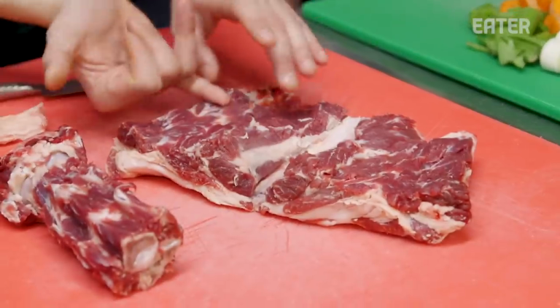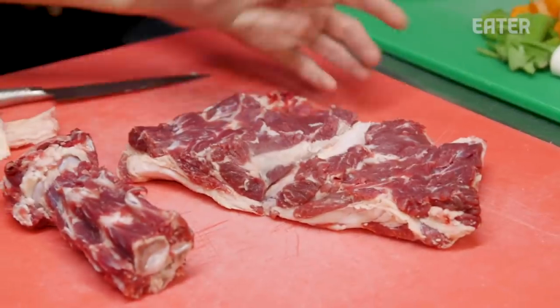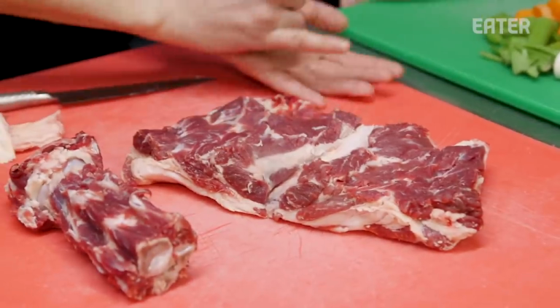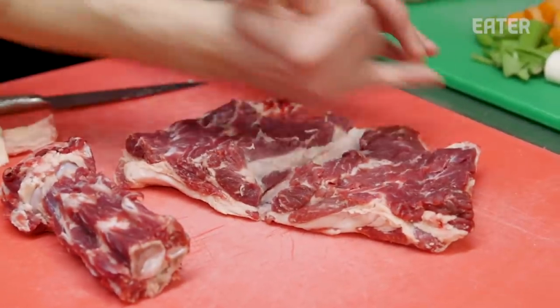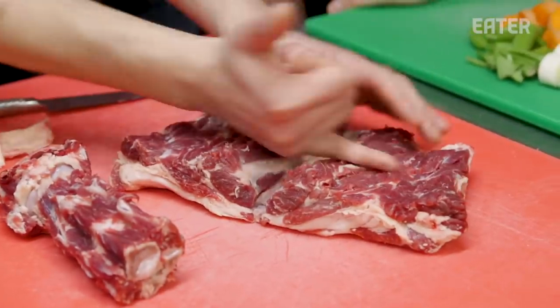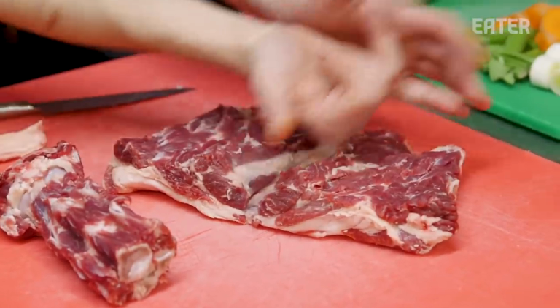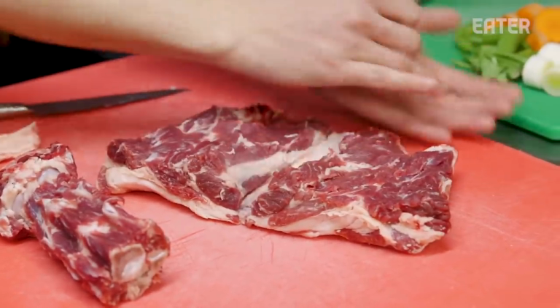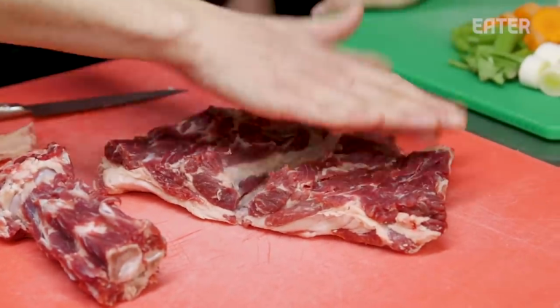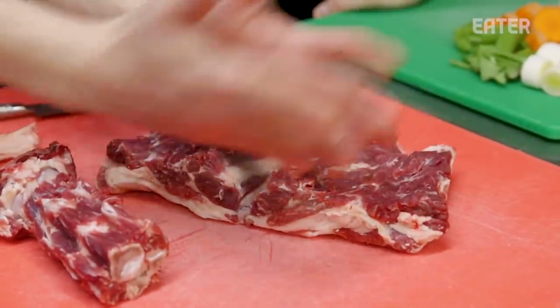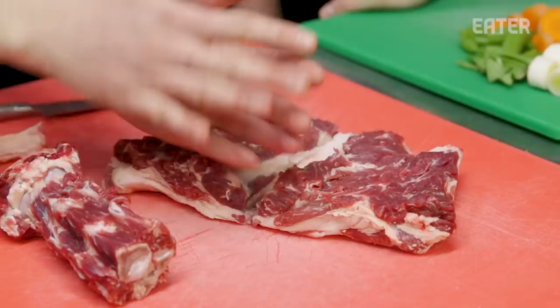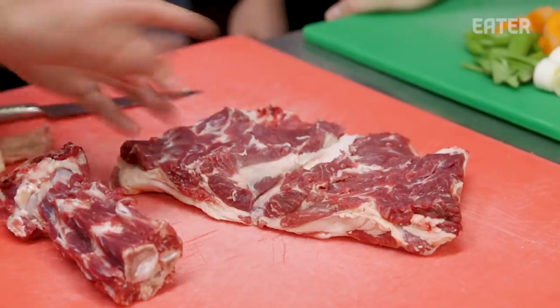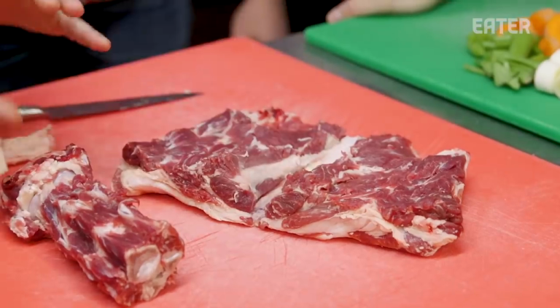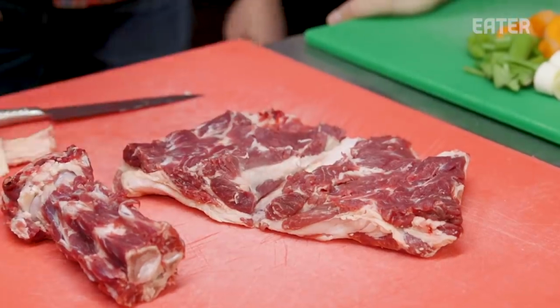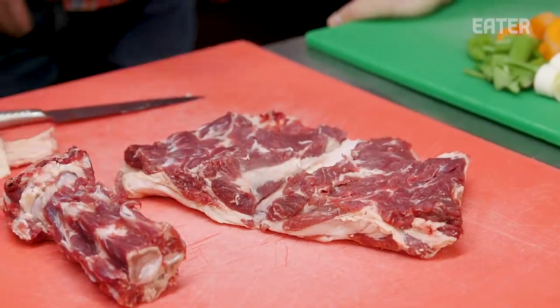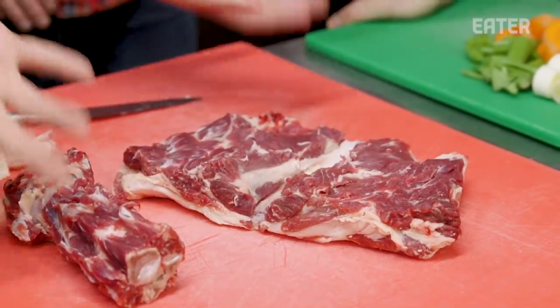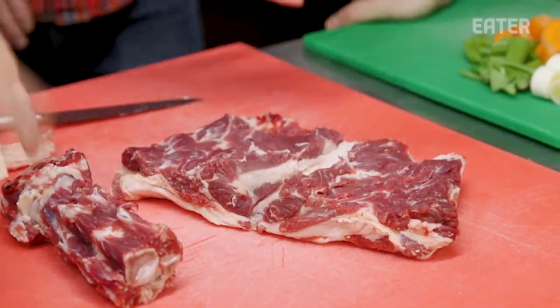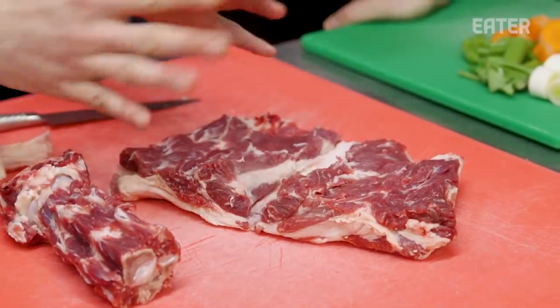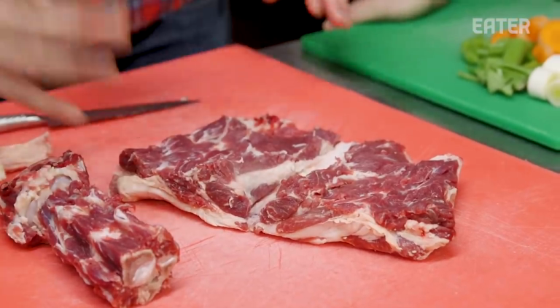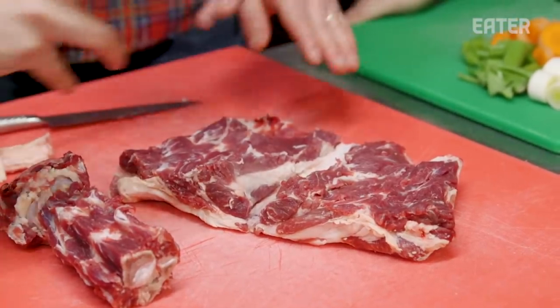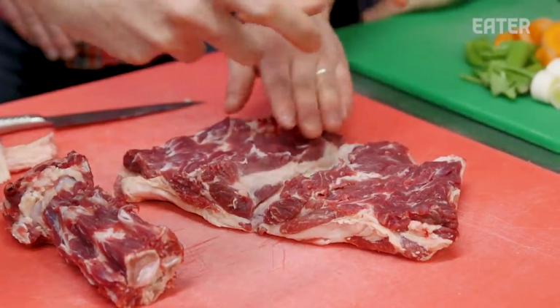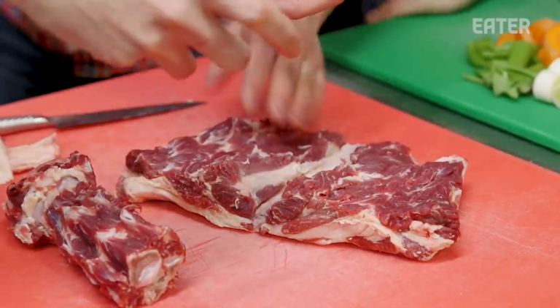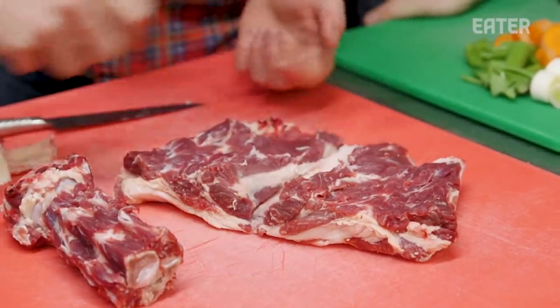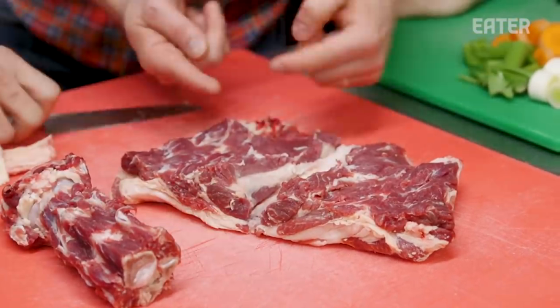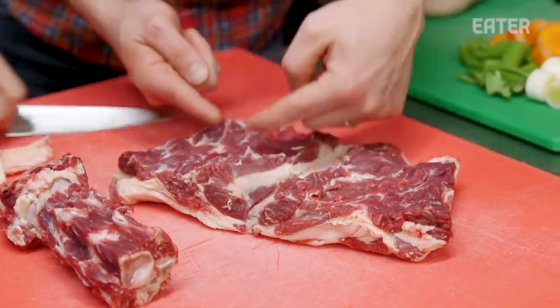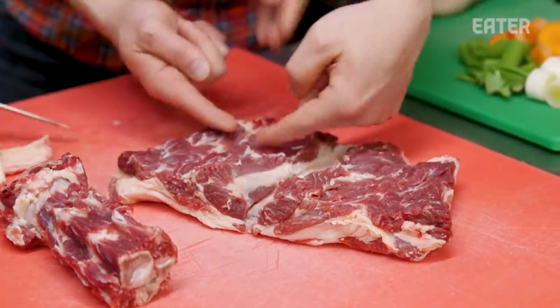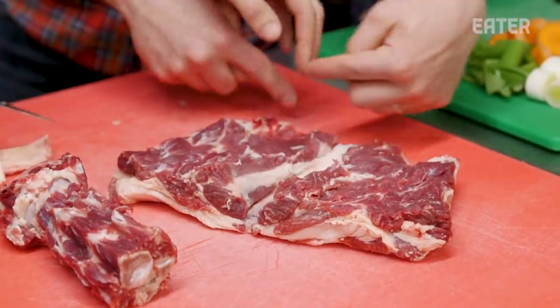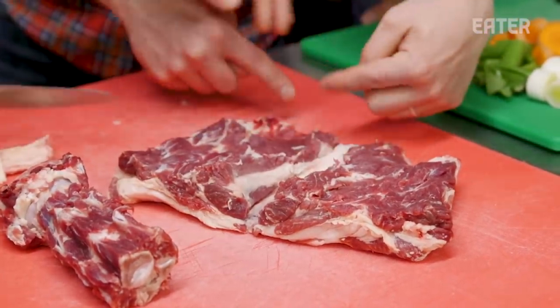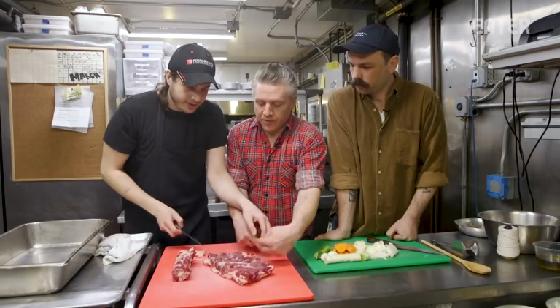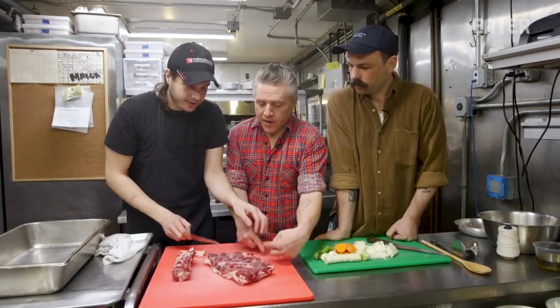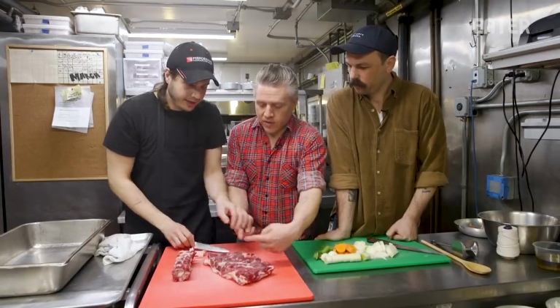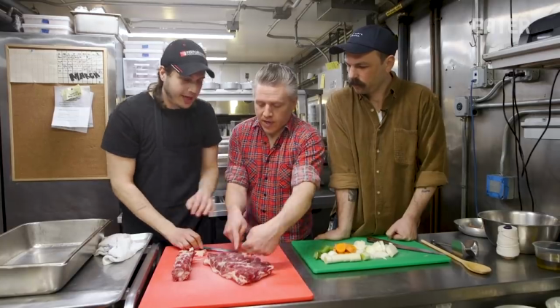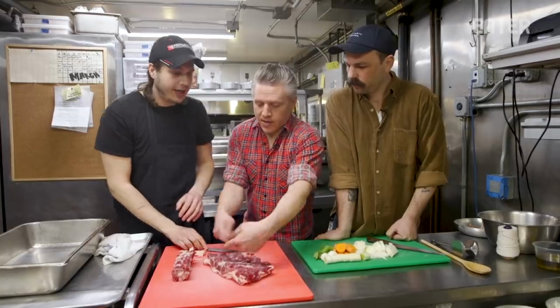The only thing we need to do is just open it, open it, open it, so we have a space. Butterfly it this way. Exactly.